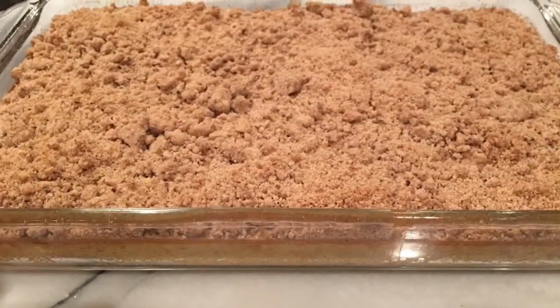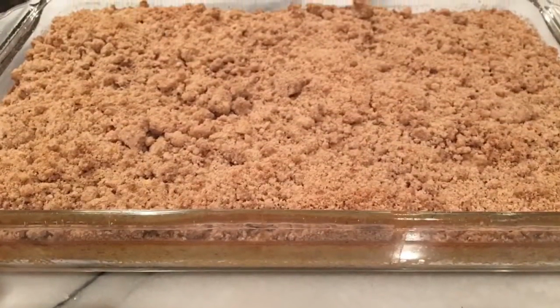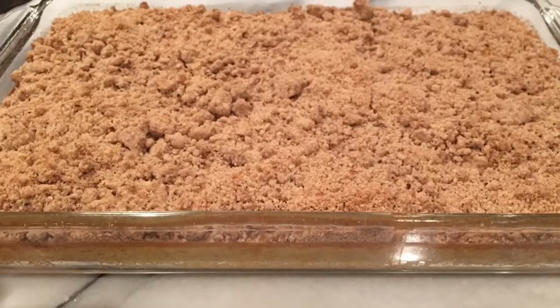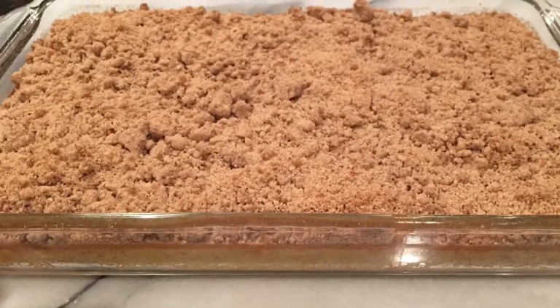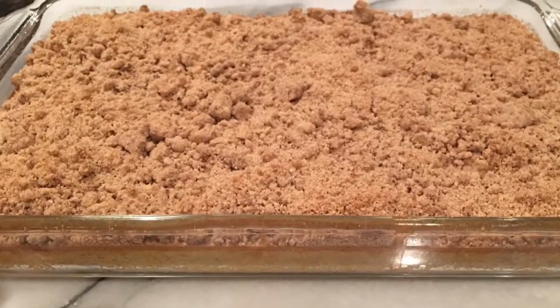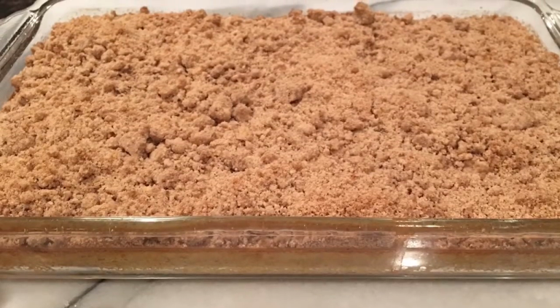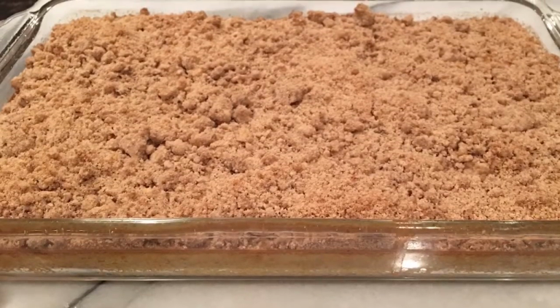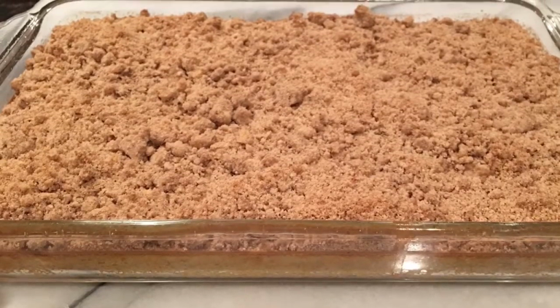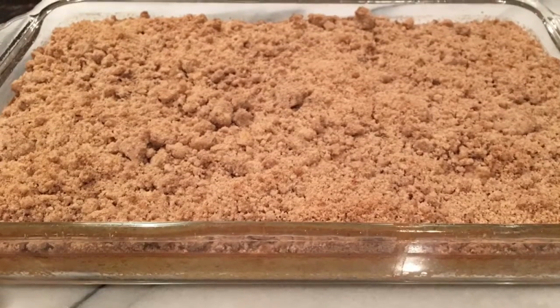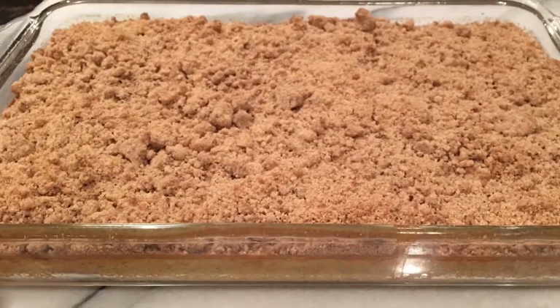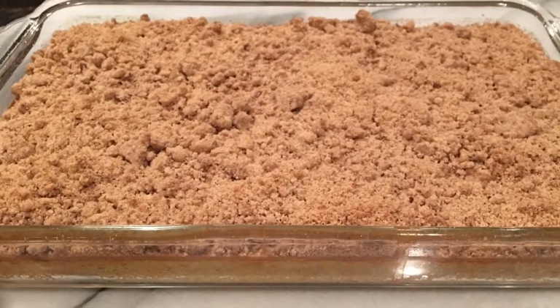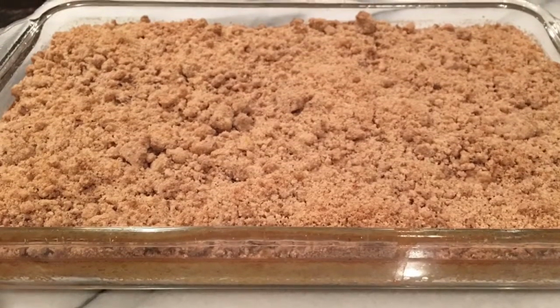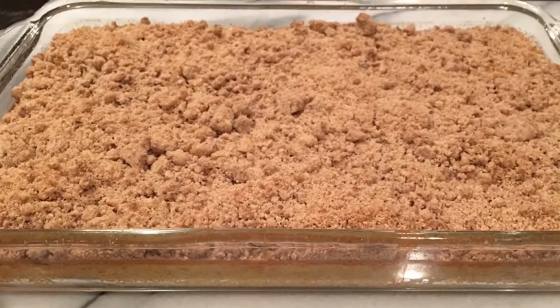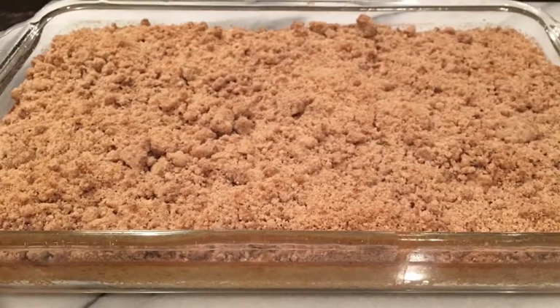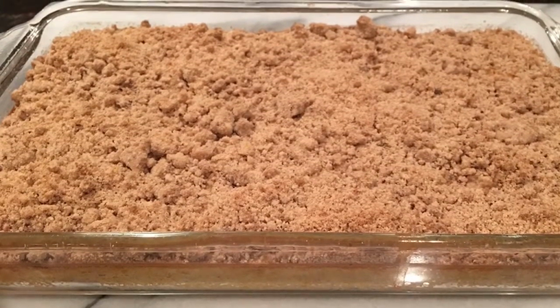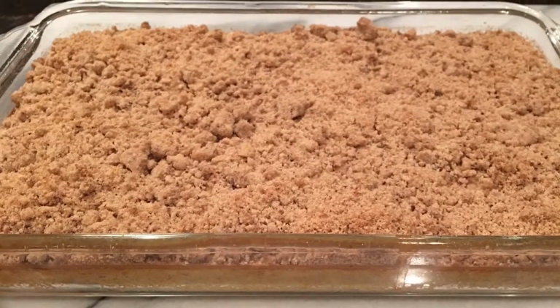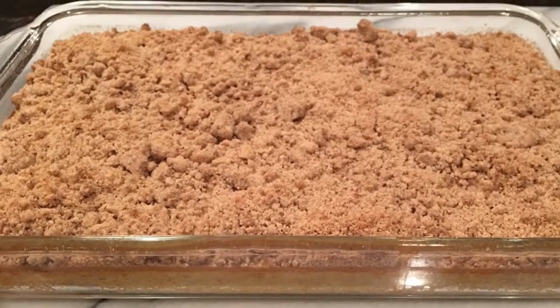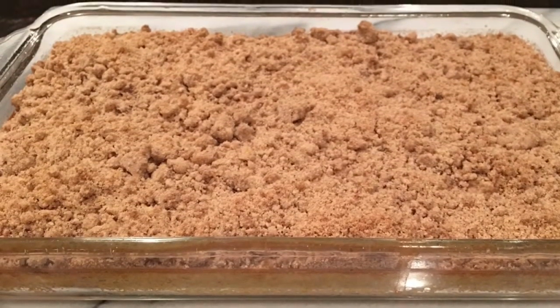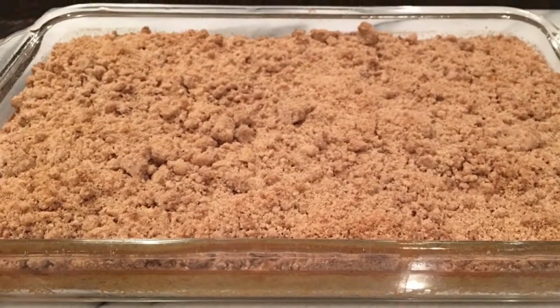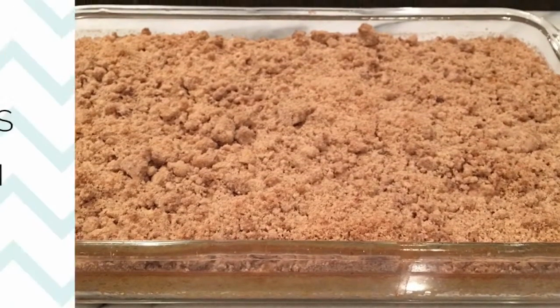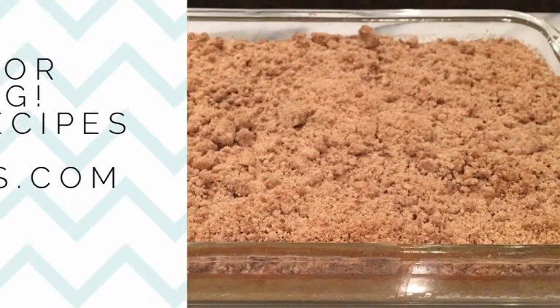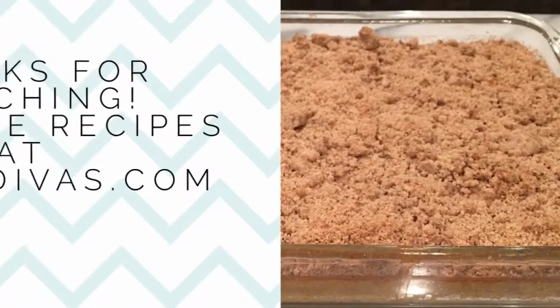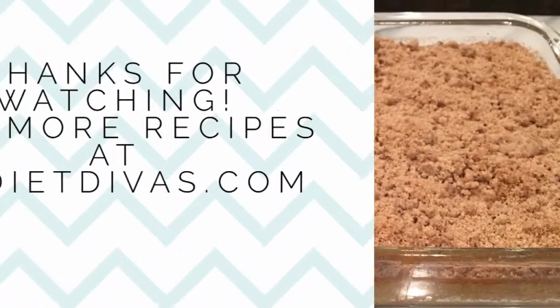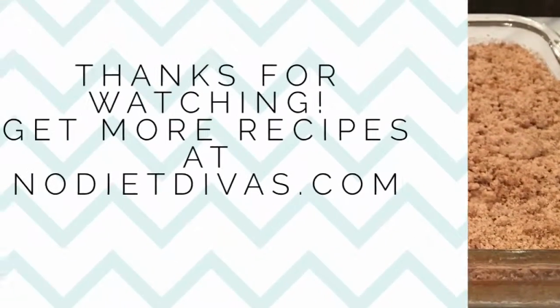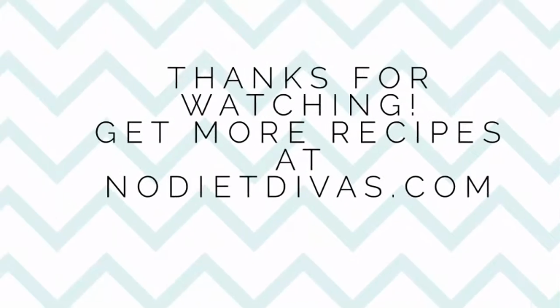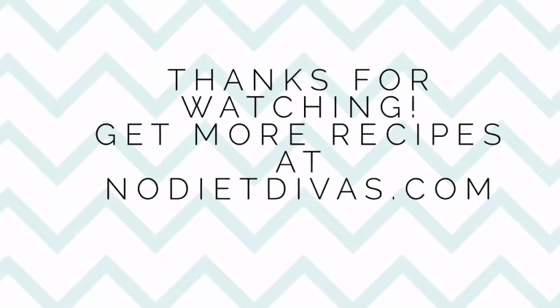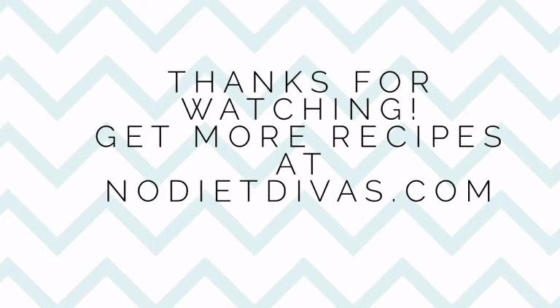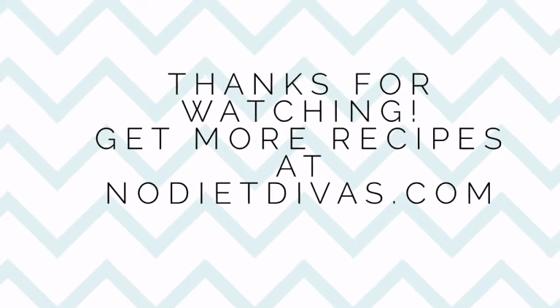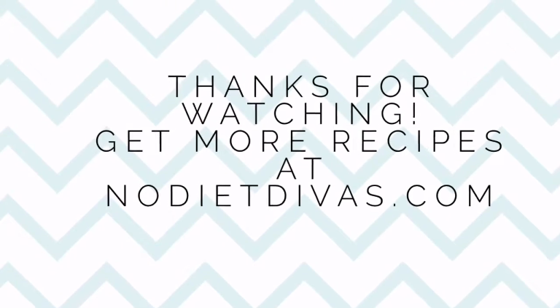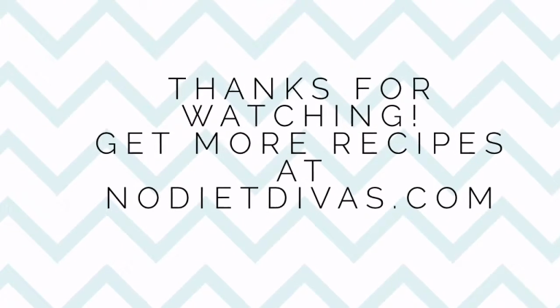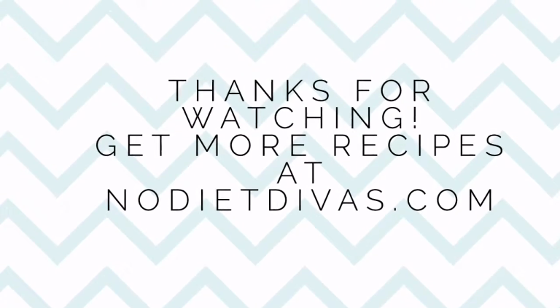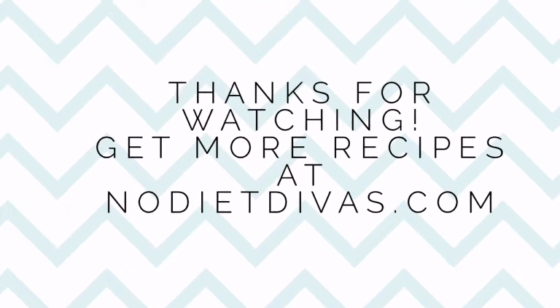And this is it — the finished product. You can store this in a refrigerator for a longer shelf life. We hope you enjoy.